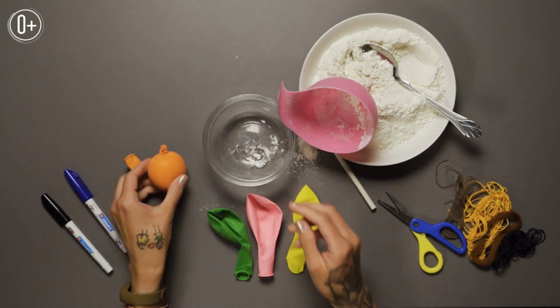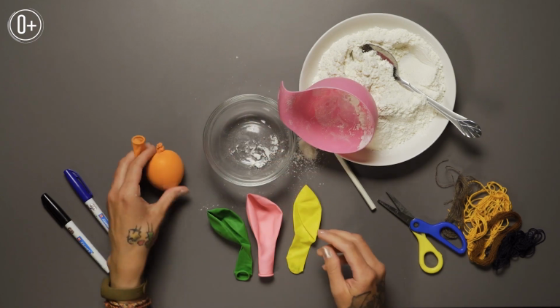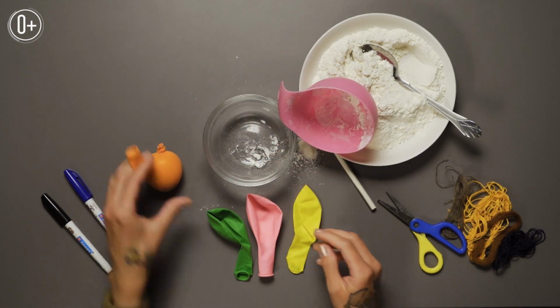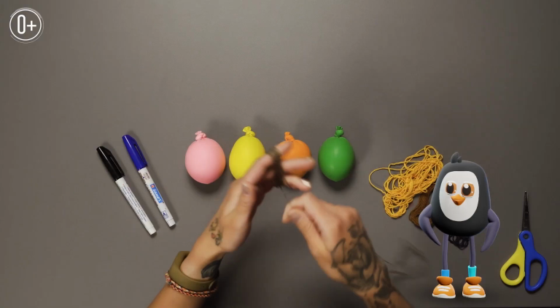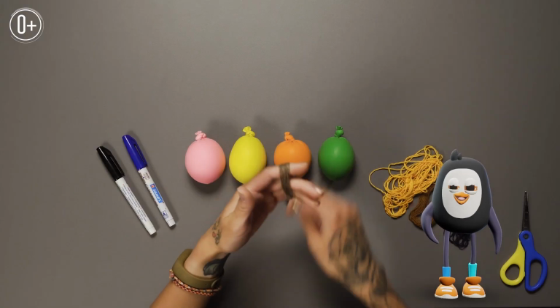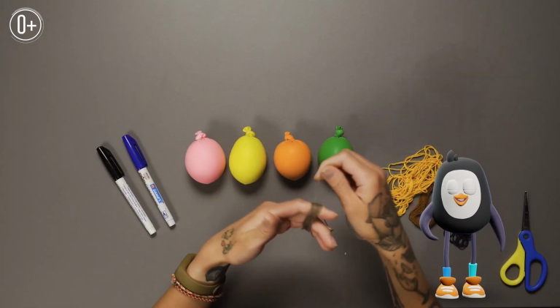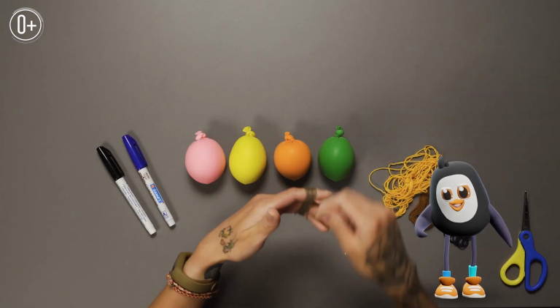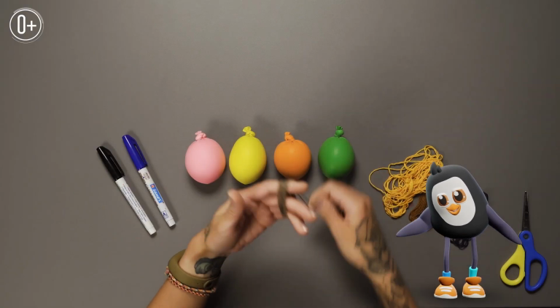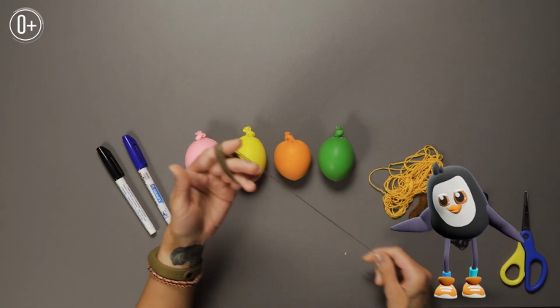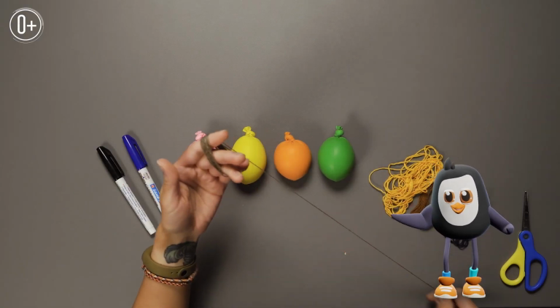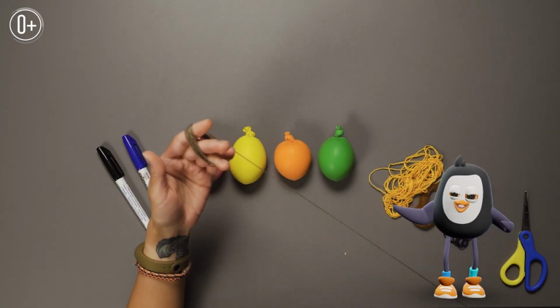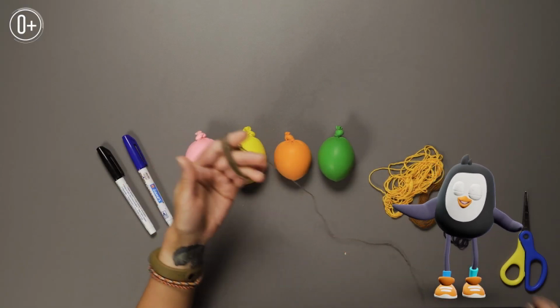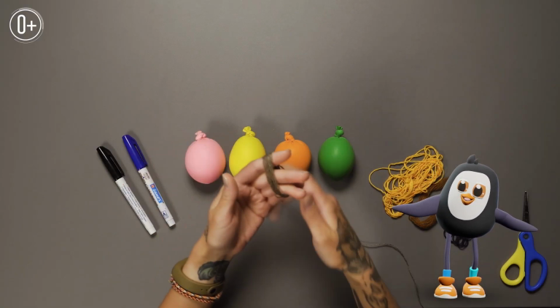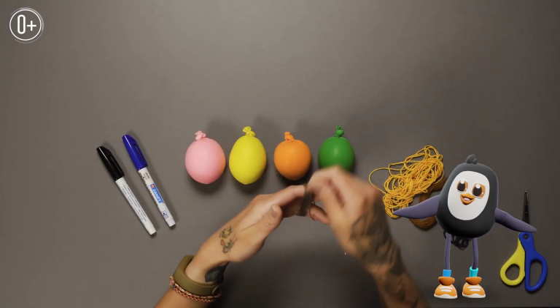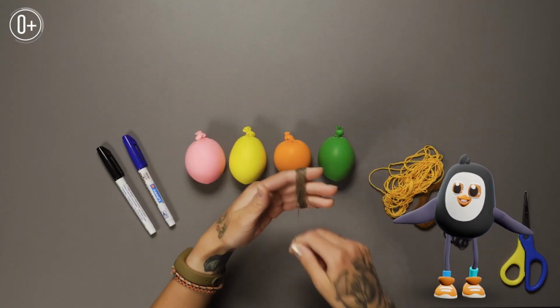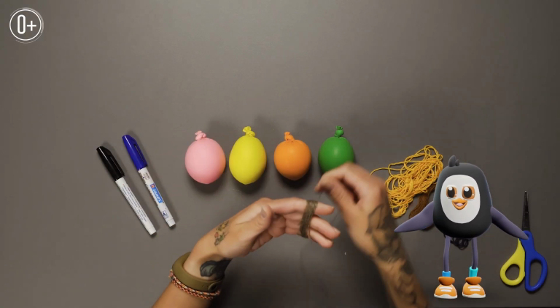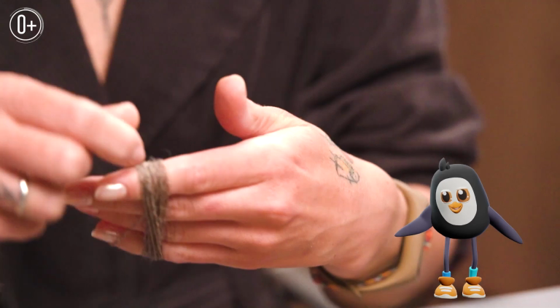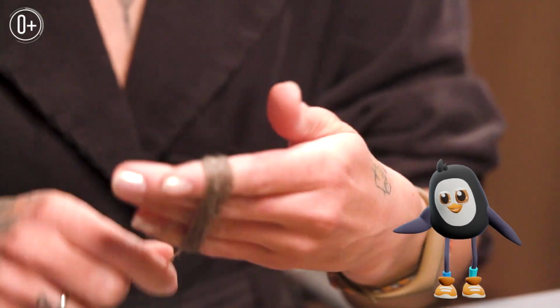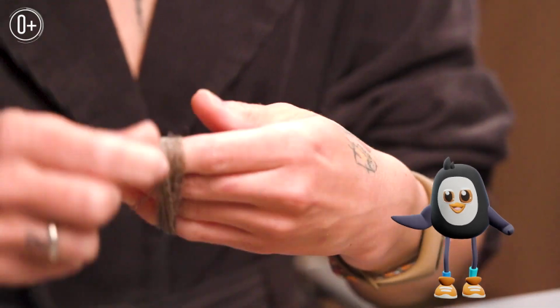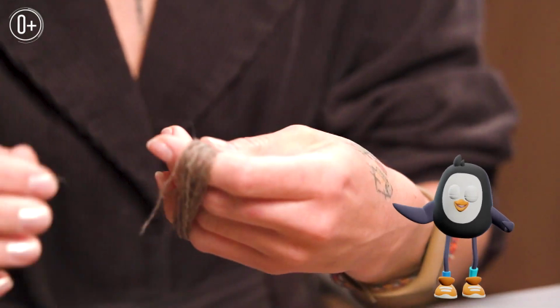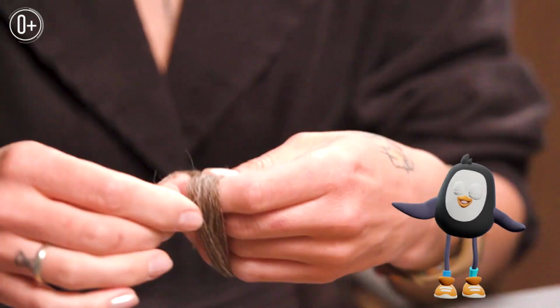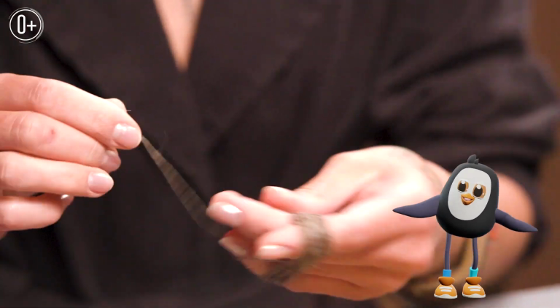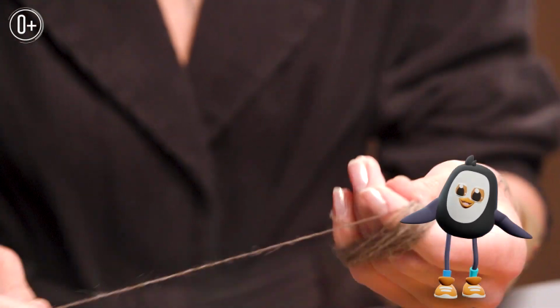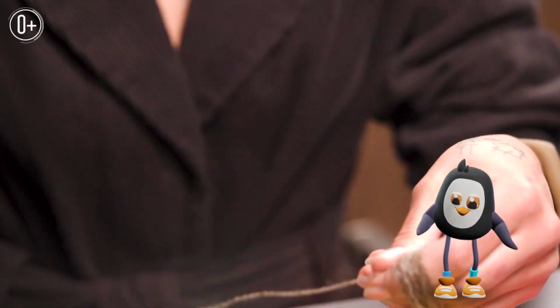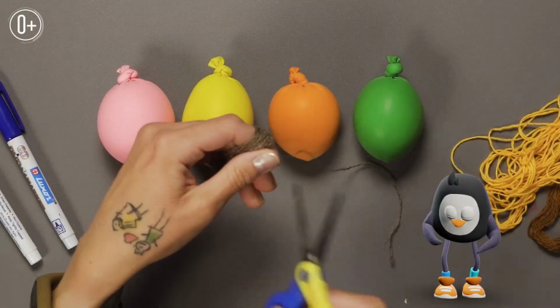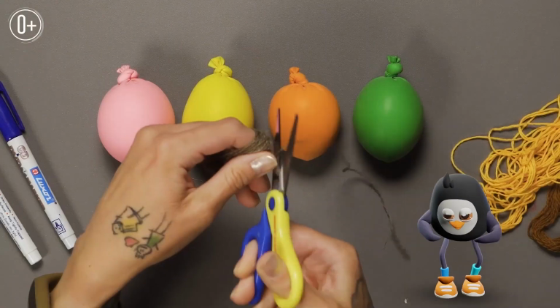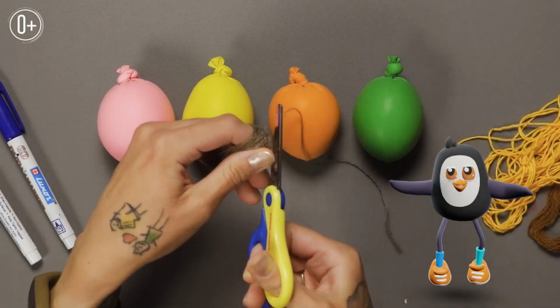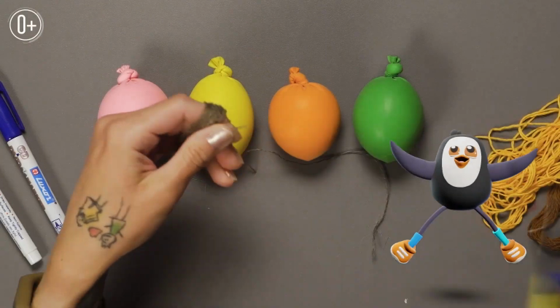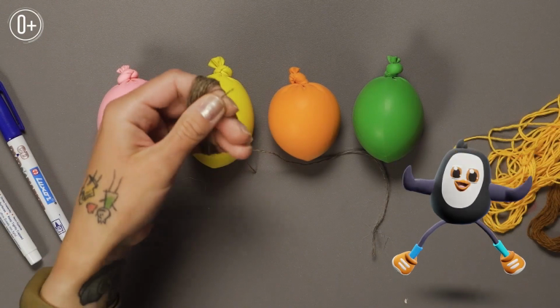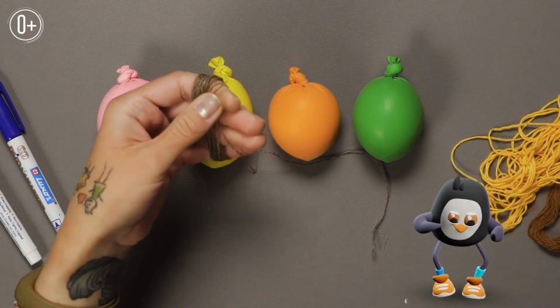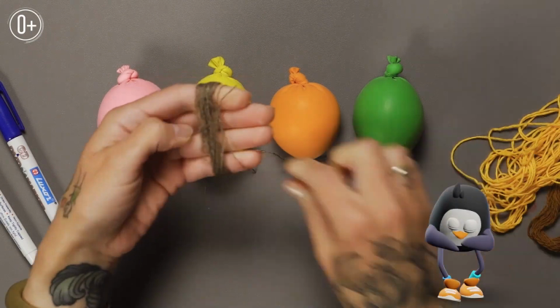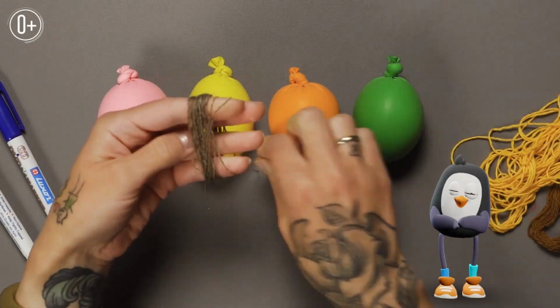The balloons have been filled with flour and now the fun begins – creativity!